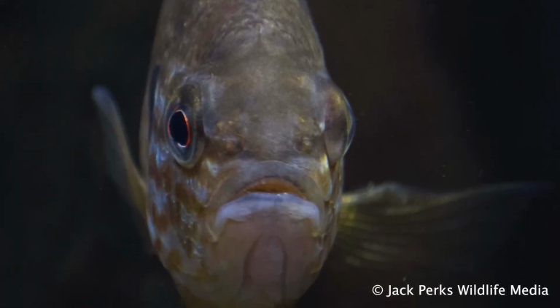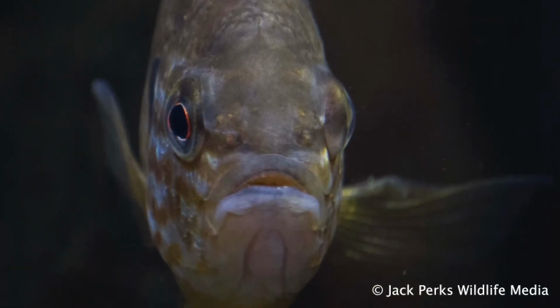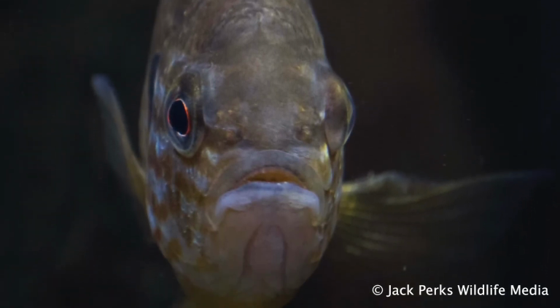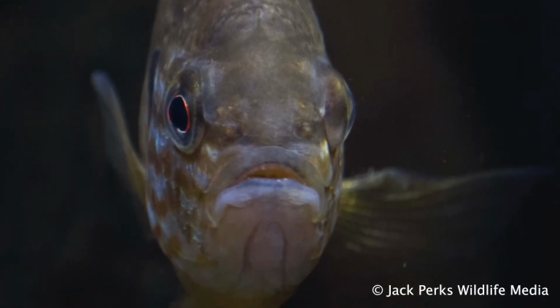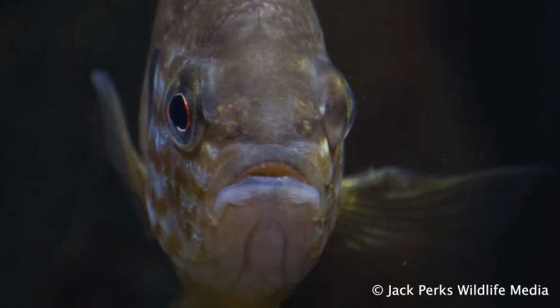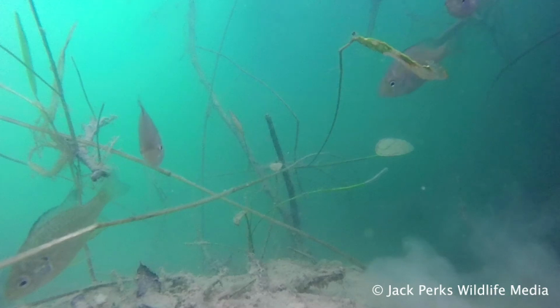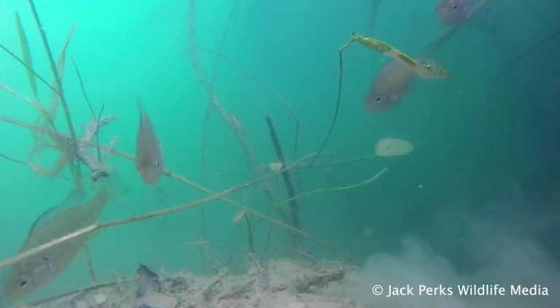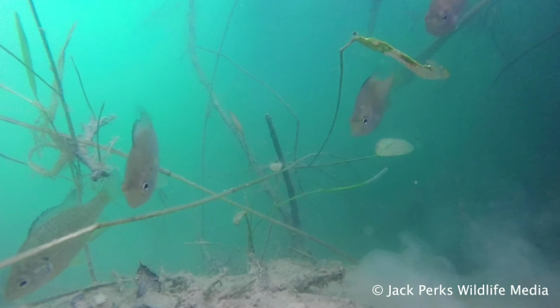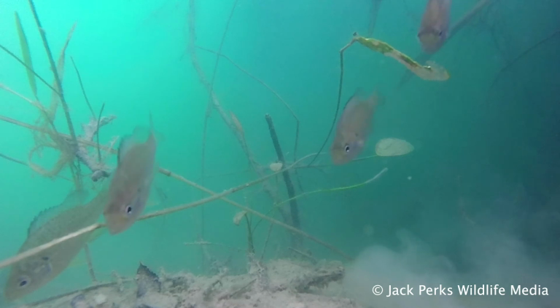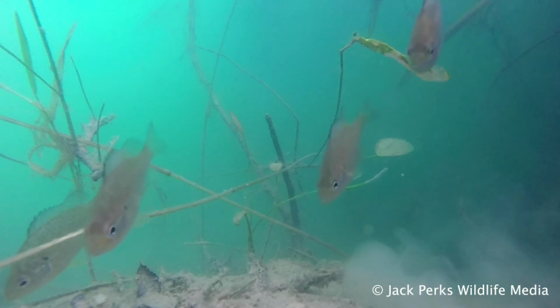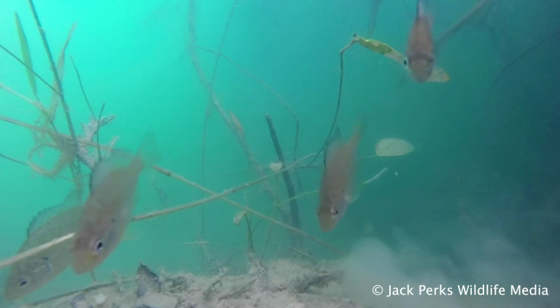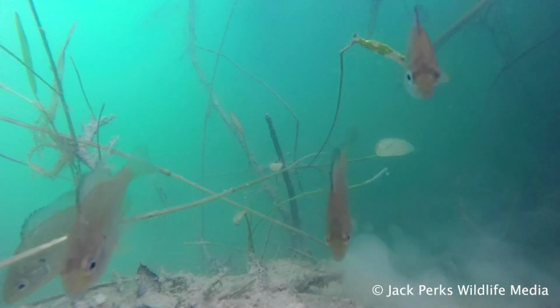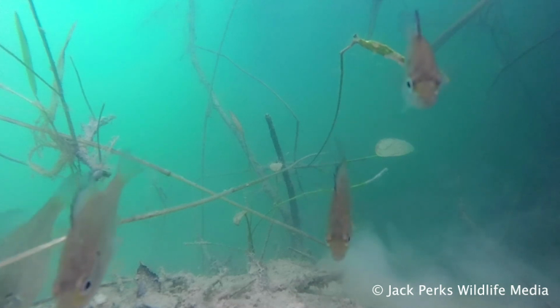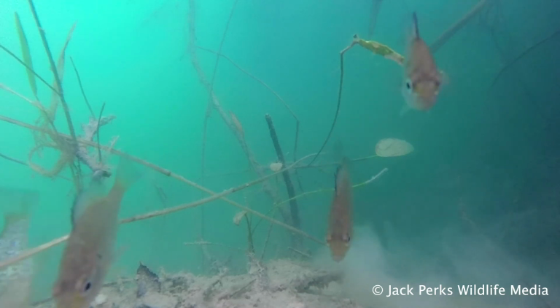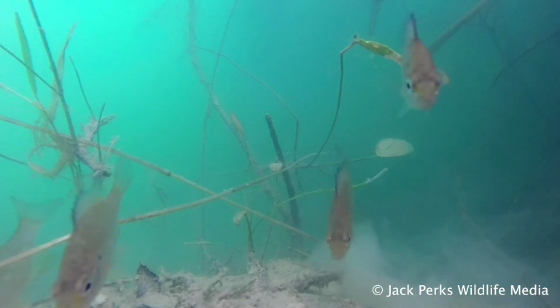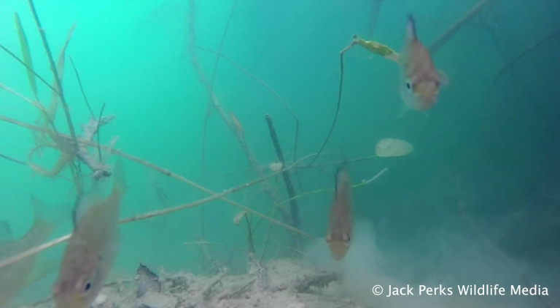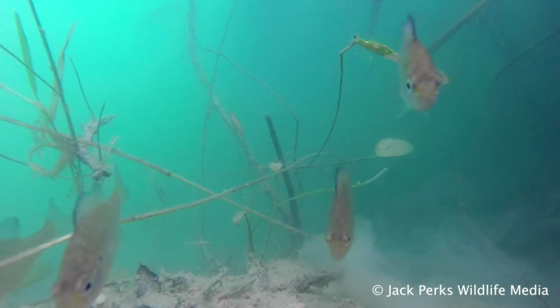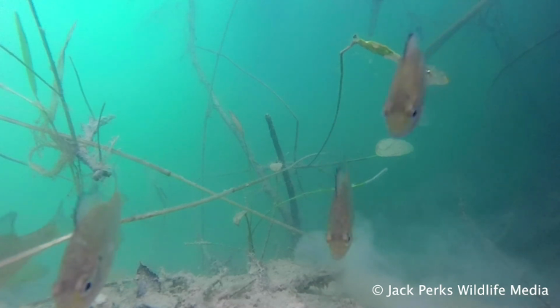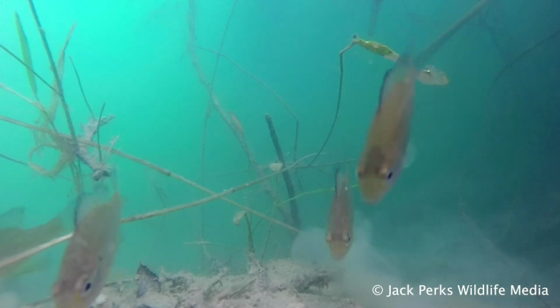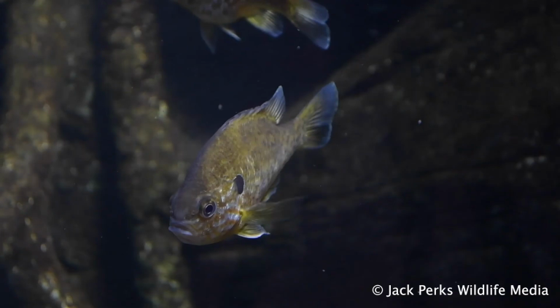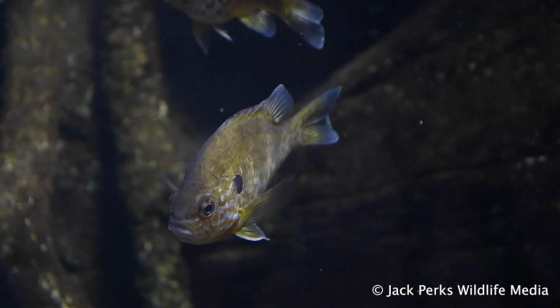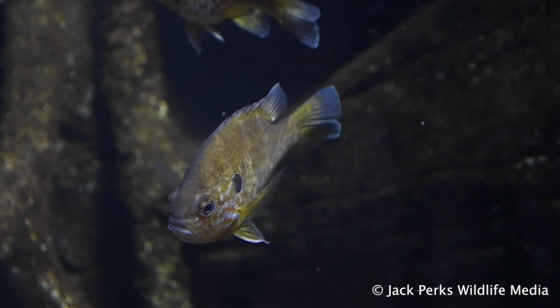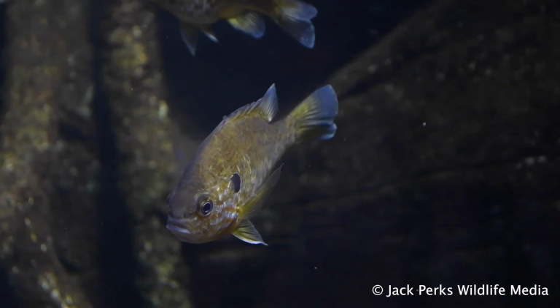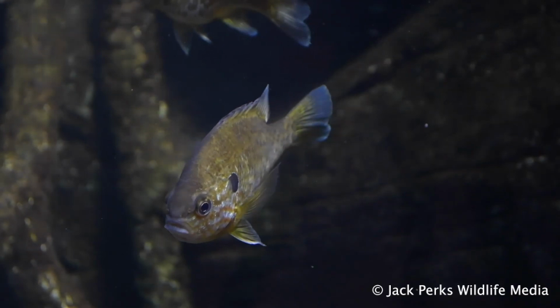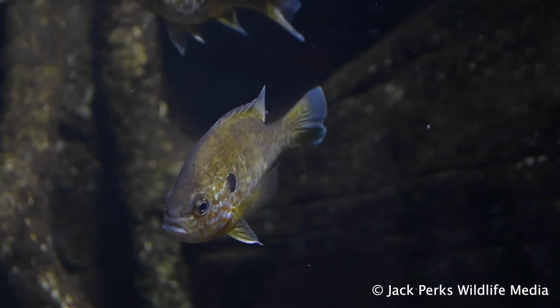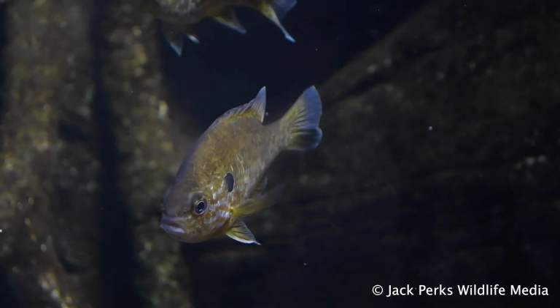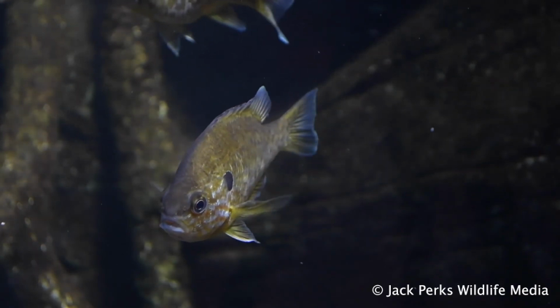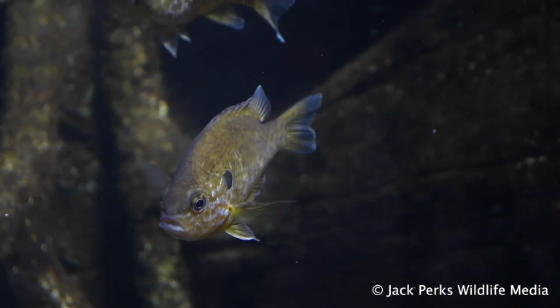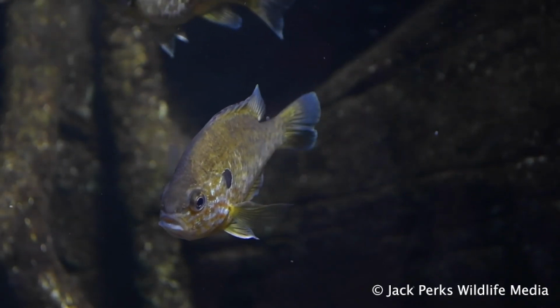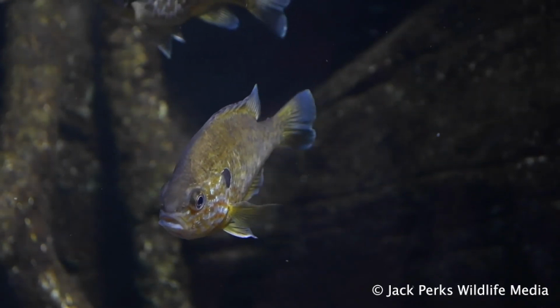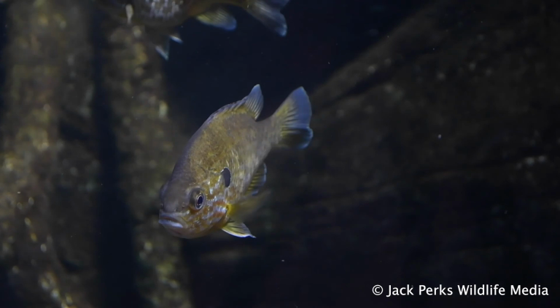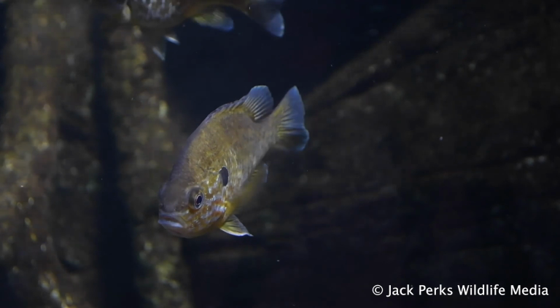Not found in fast rivers, they prefer heavily vegetated ponds, lakes, dikes and some small slow rivers.